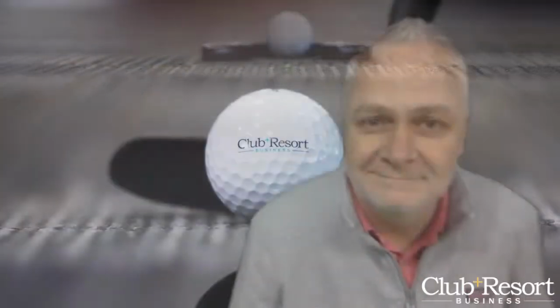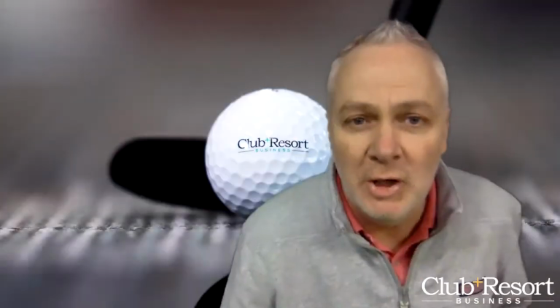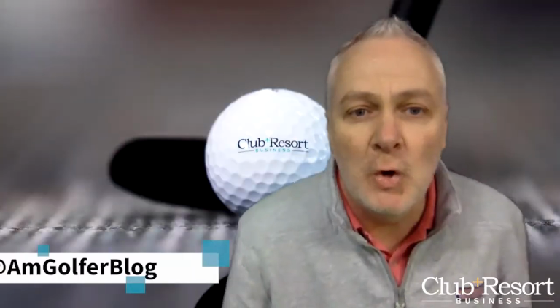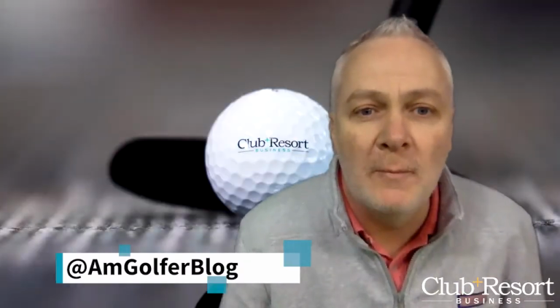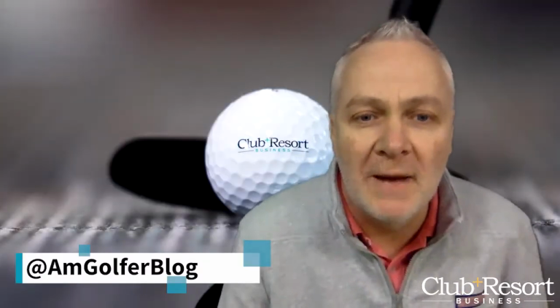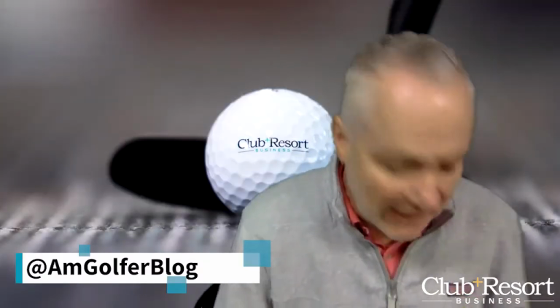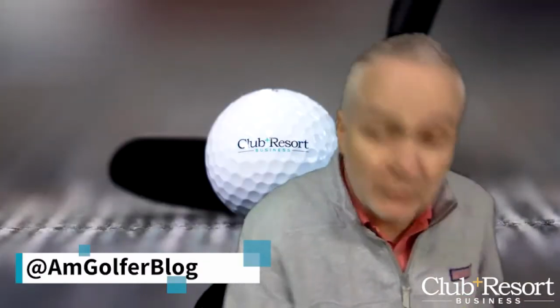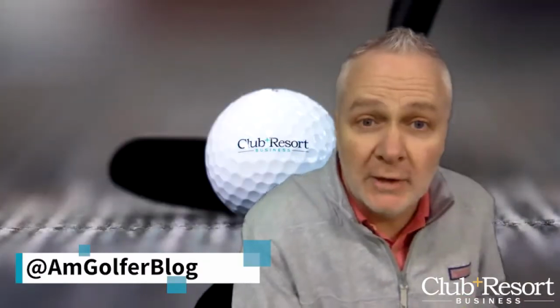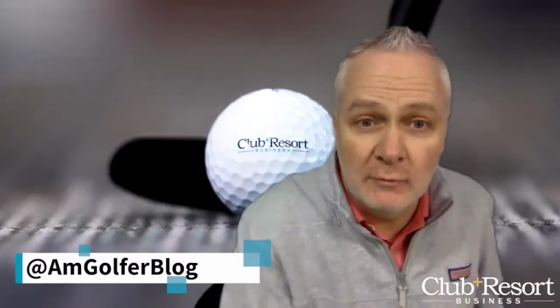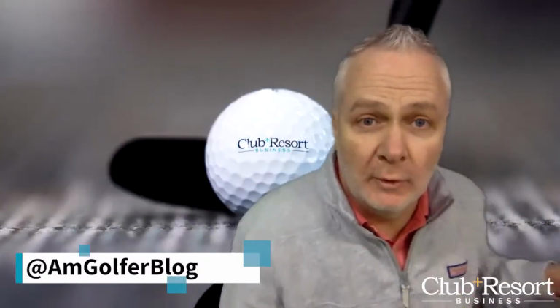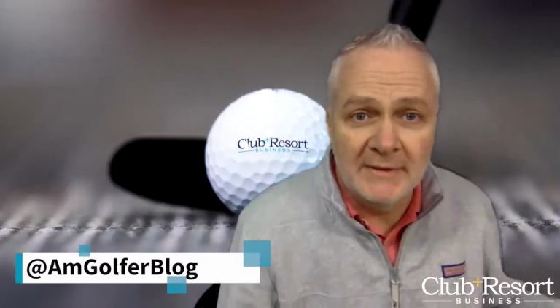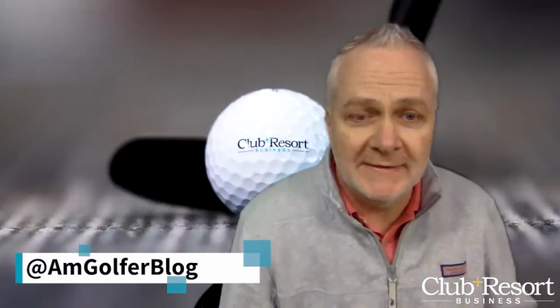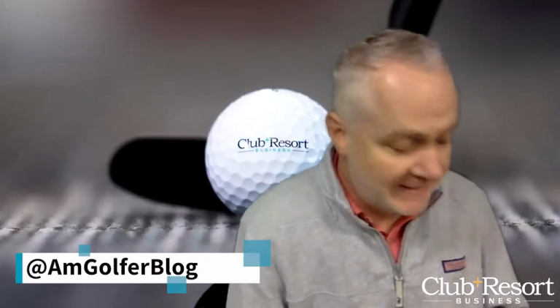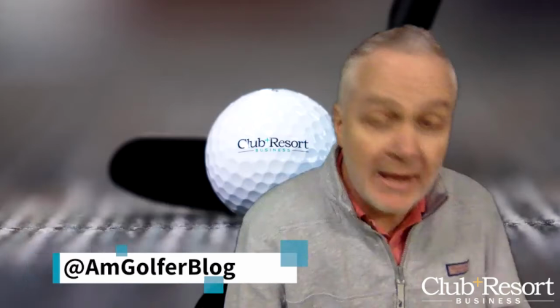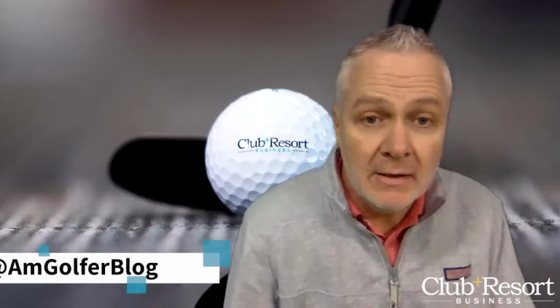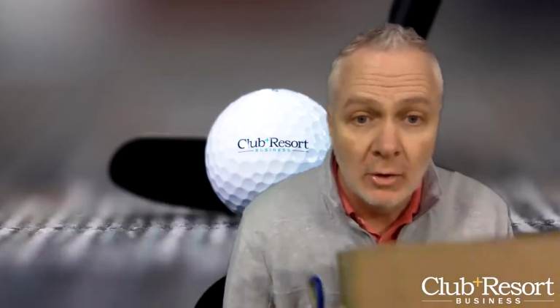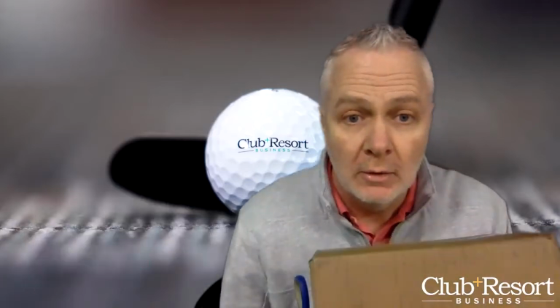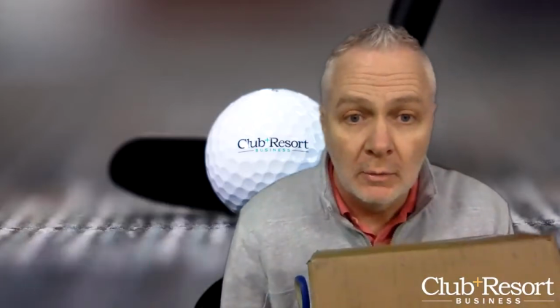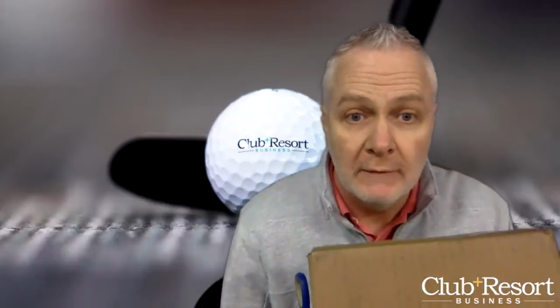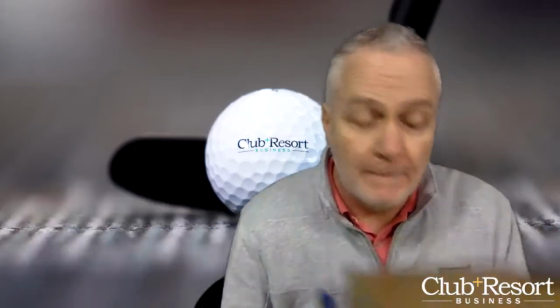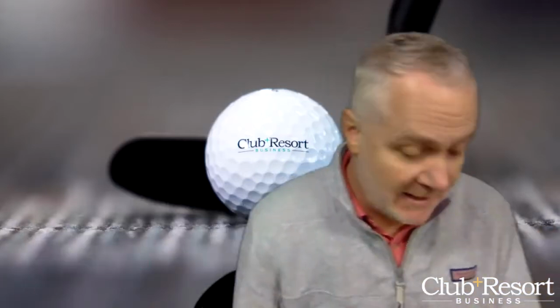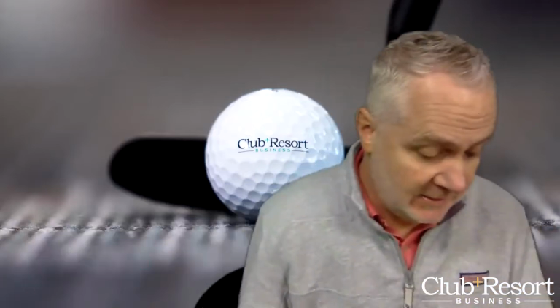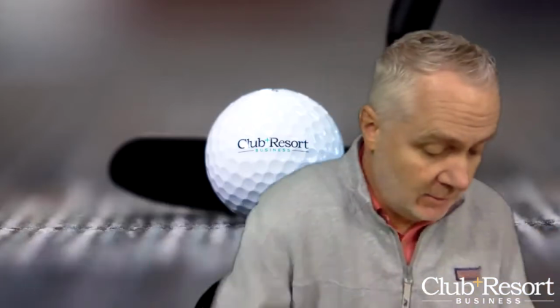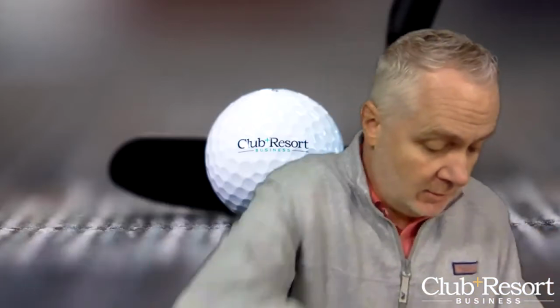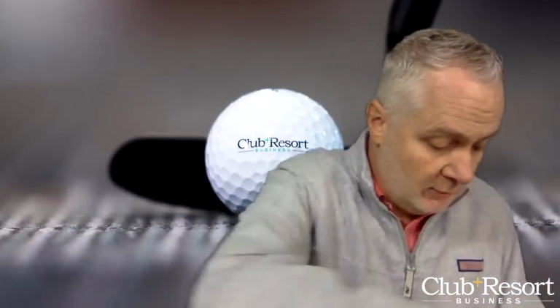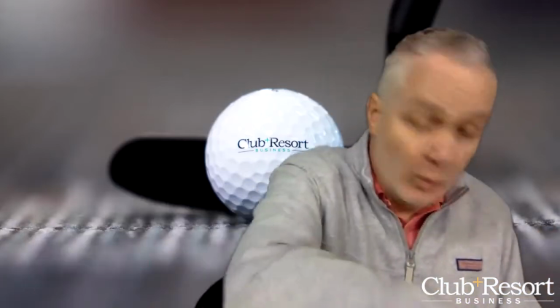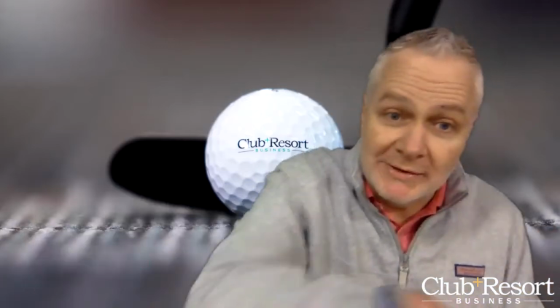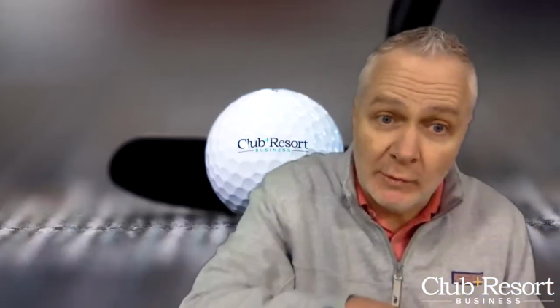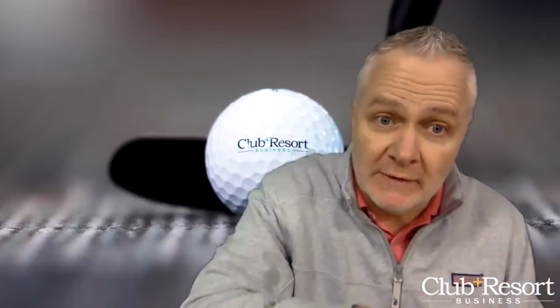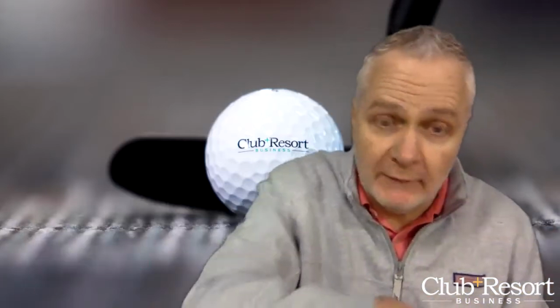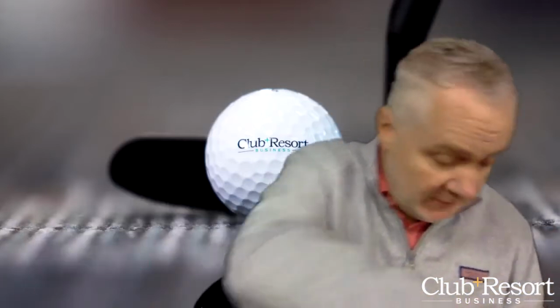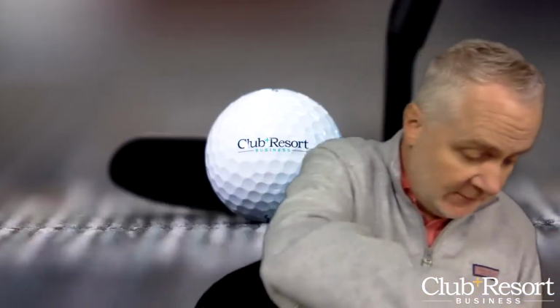Hello, I'm Rob Thomas with Club & Resort Business, and today we have an unboxing for the resort side of the business.